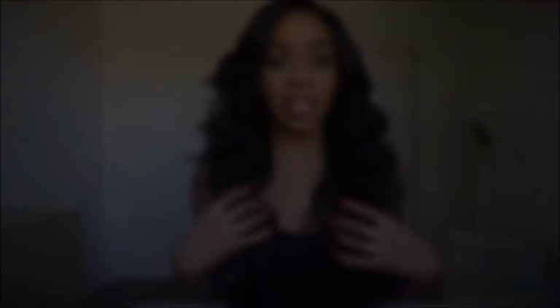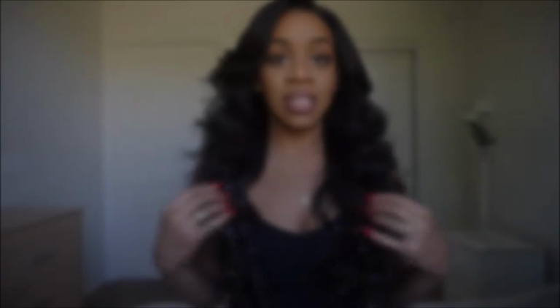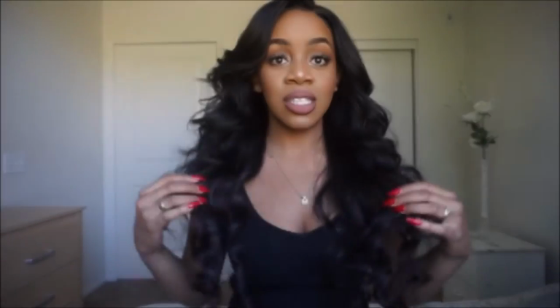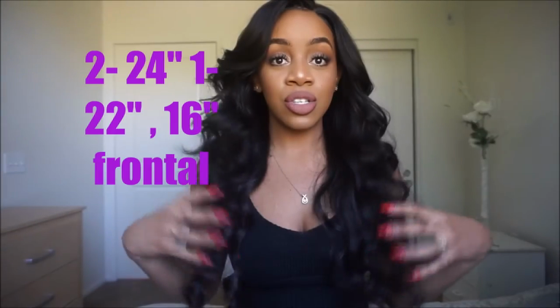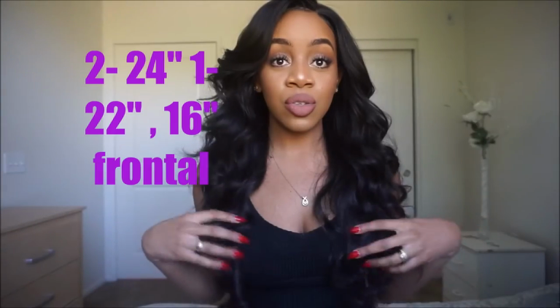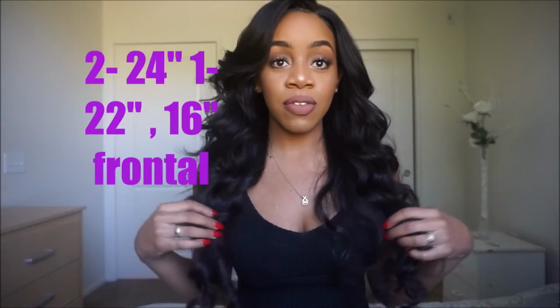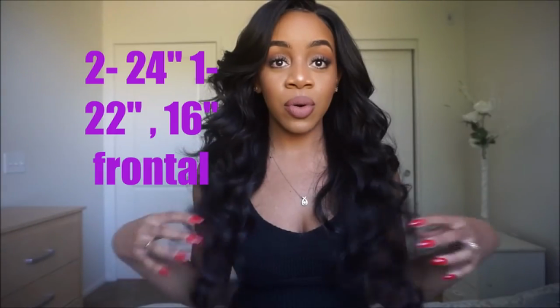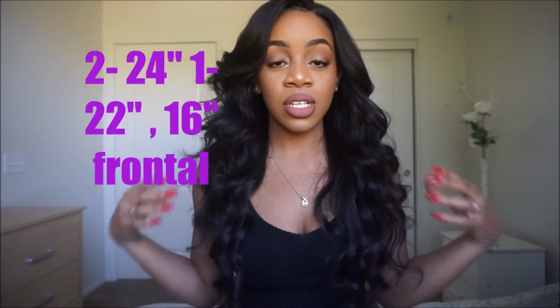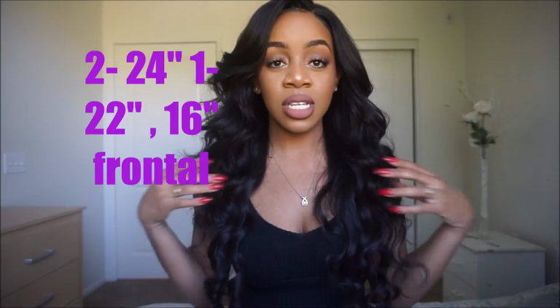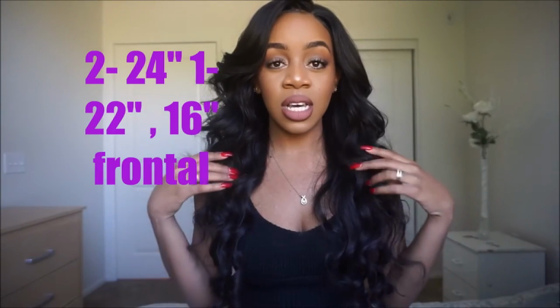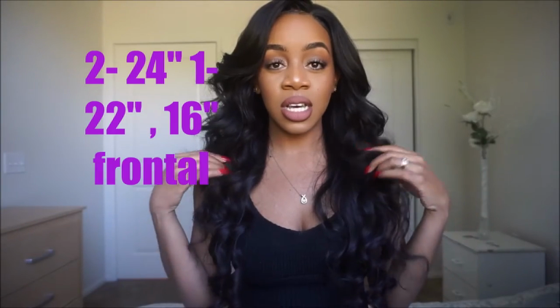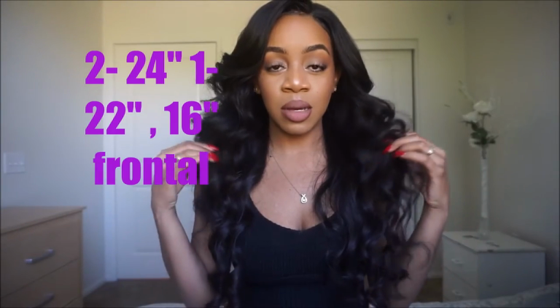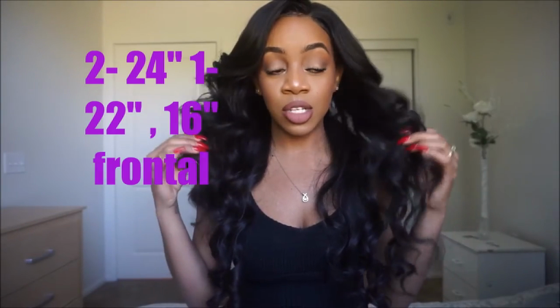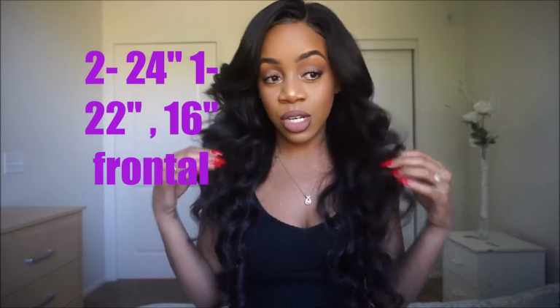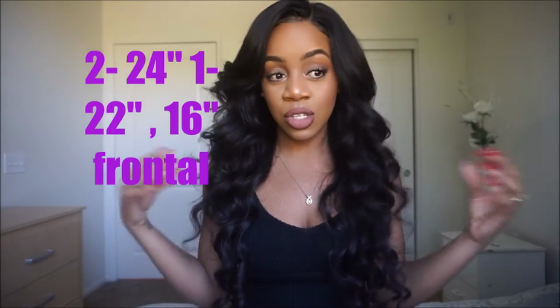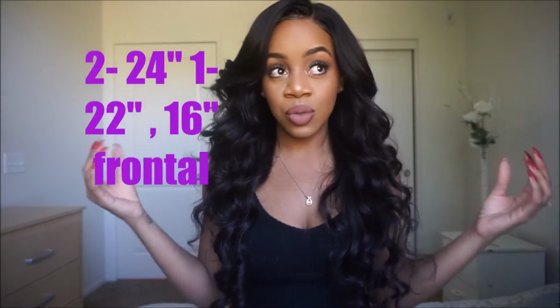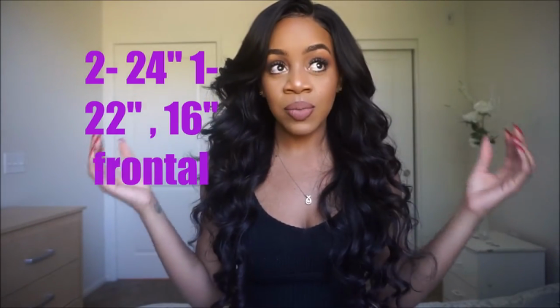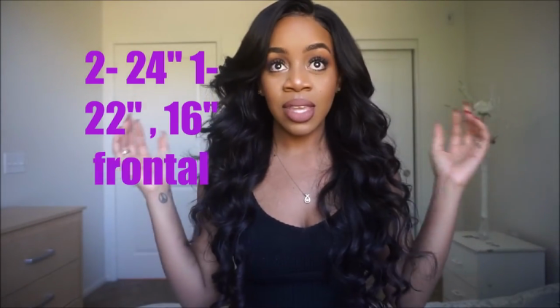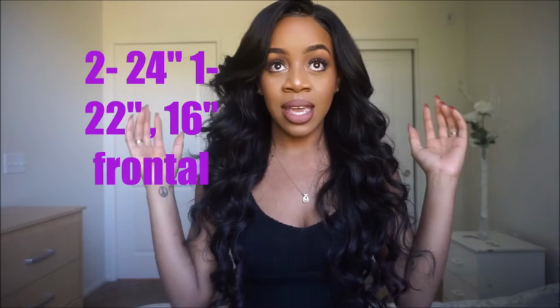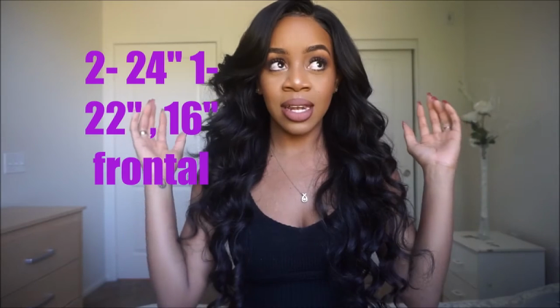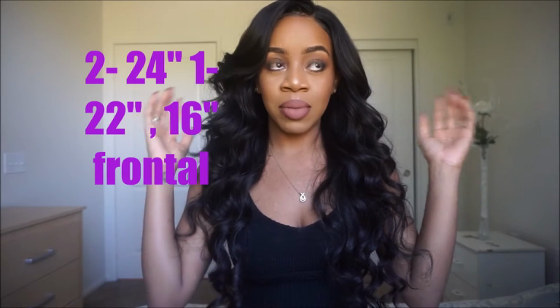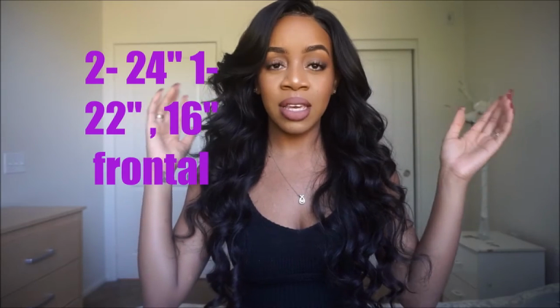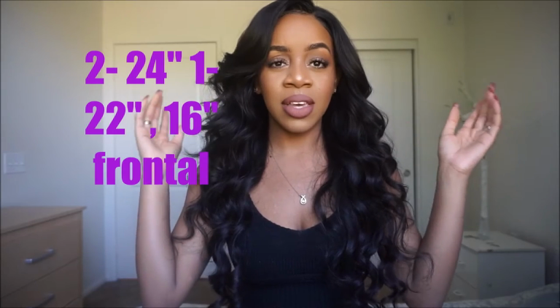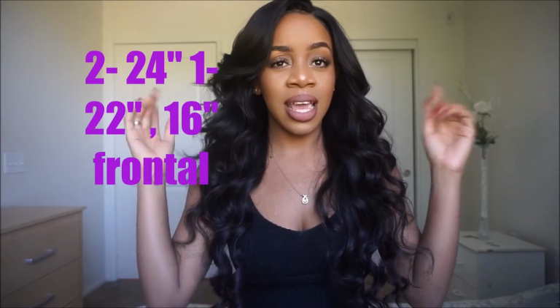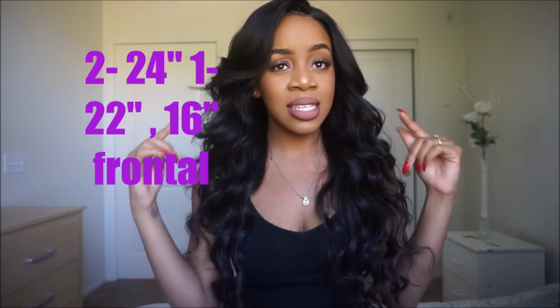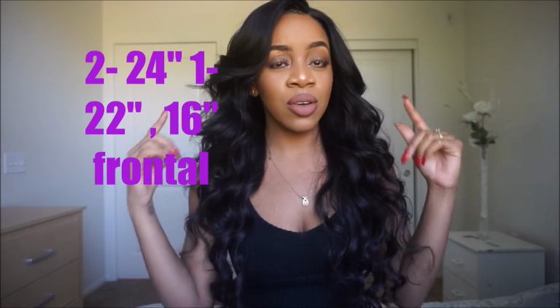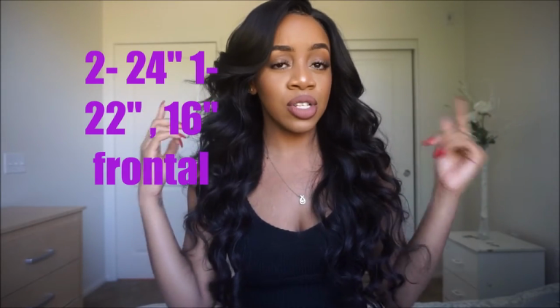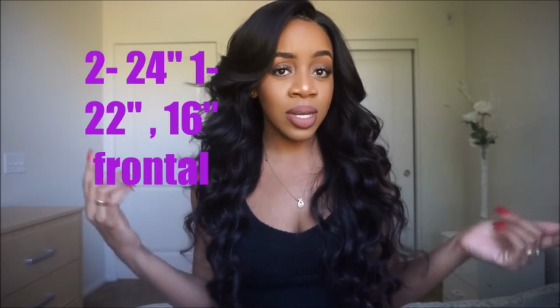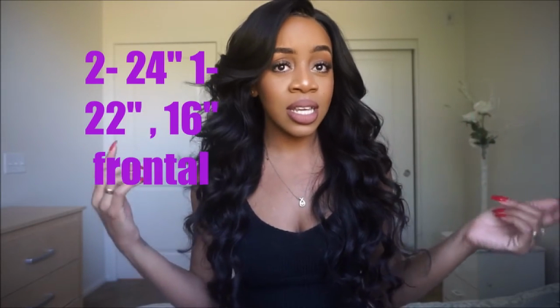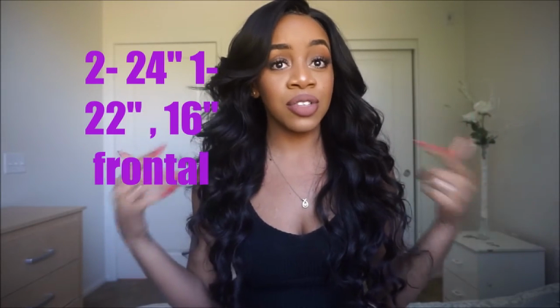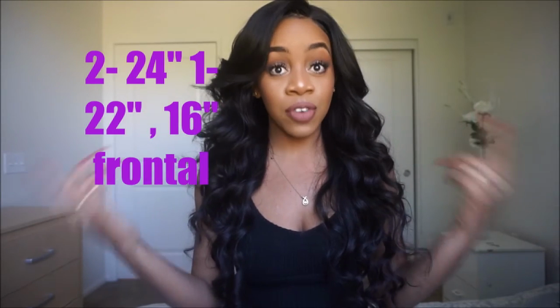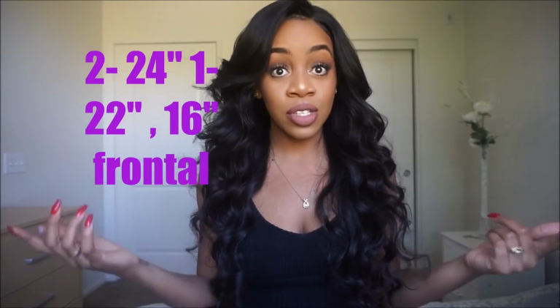The lengths are 22 and 24 inches, and I believe an 18 or 20 inch frontal.